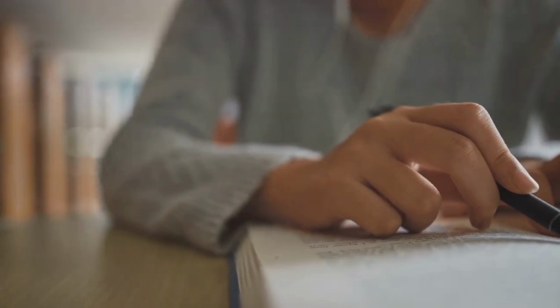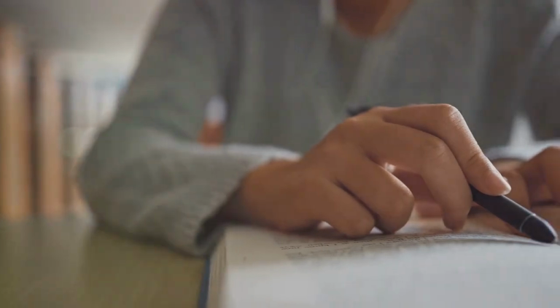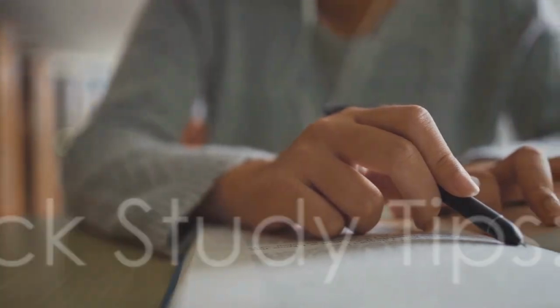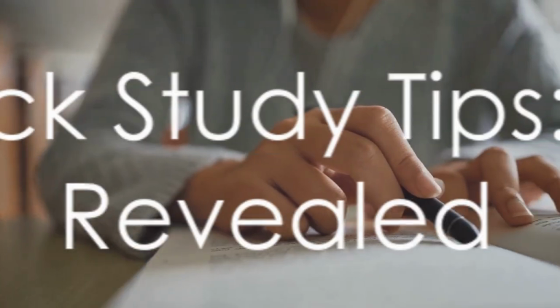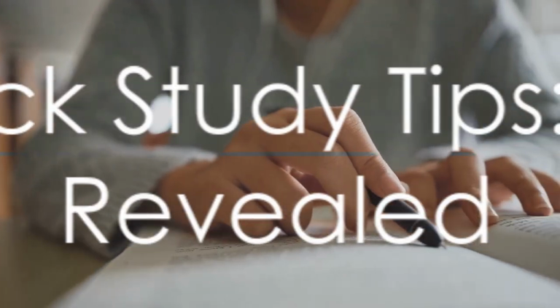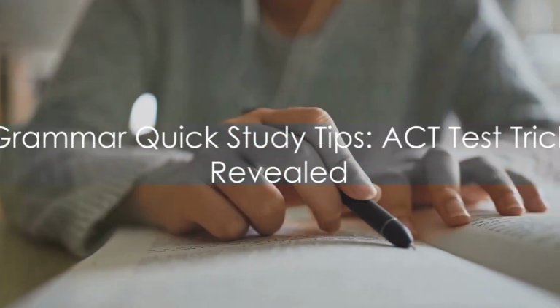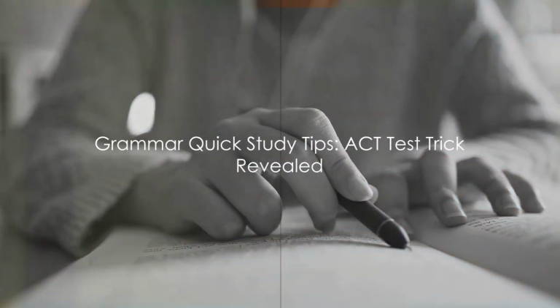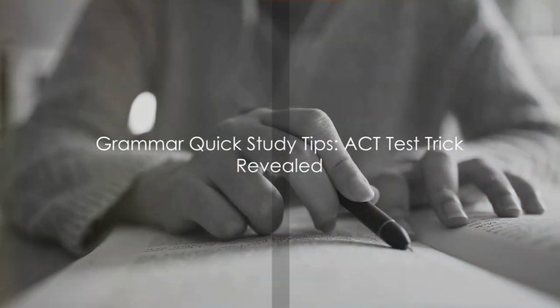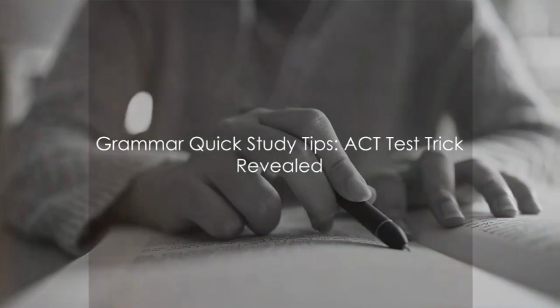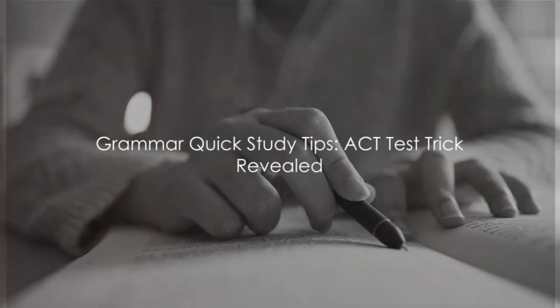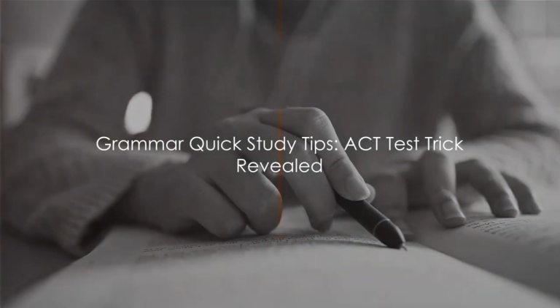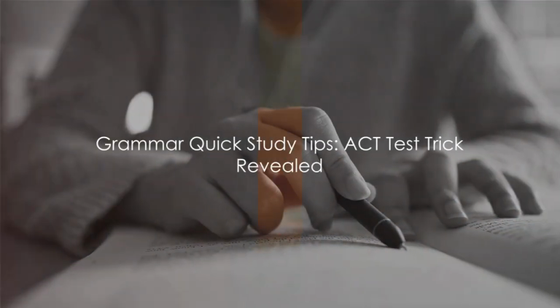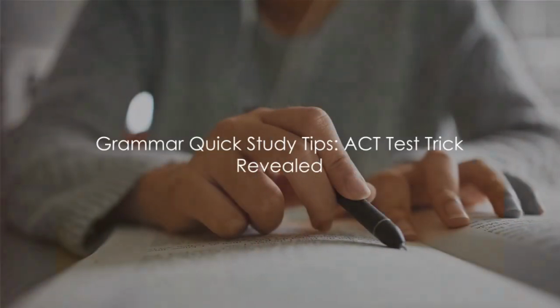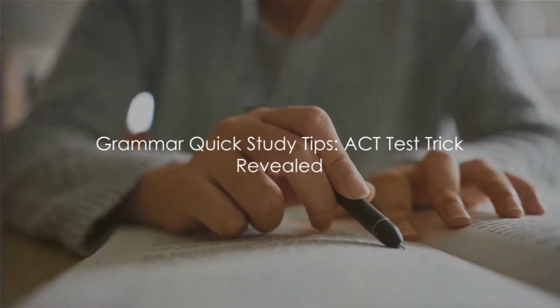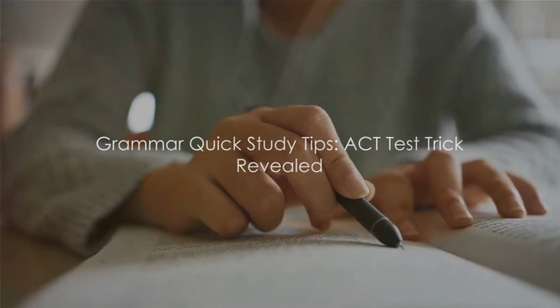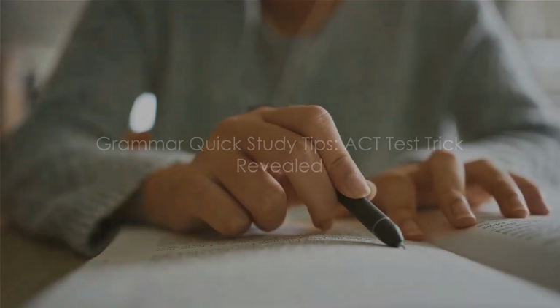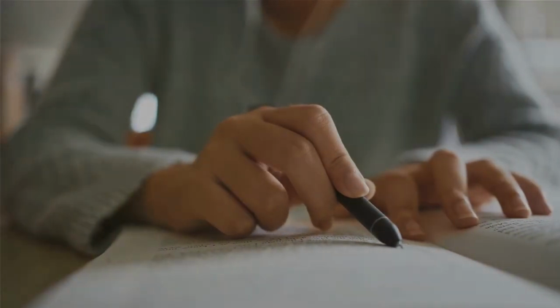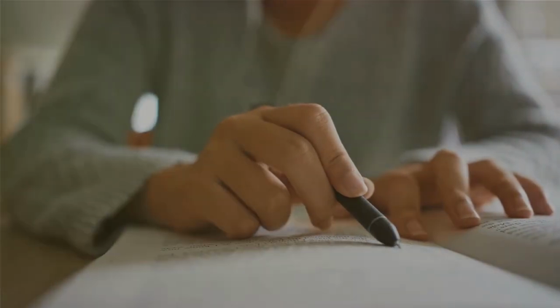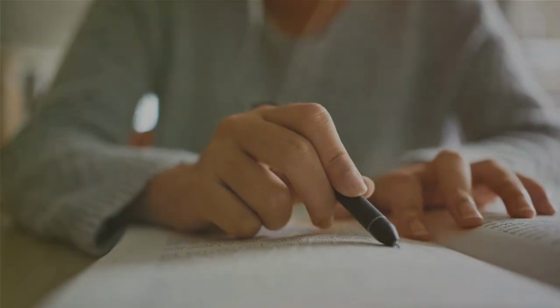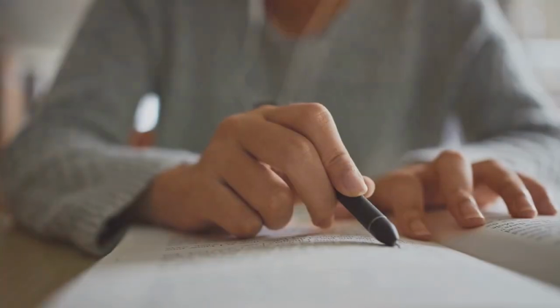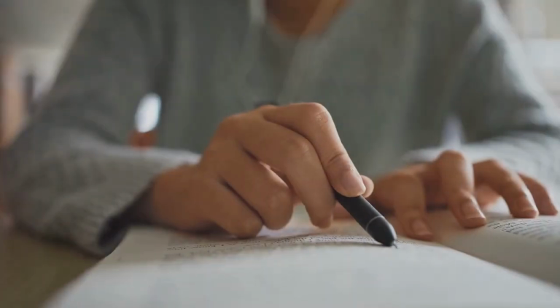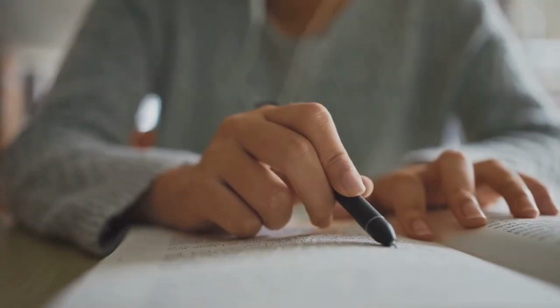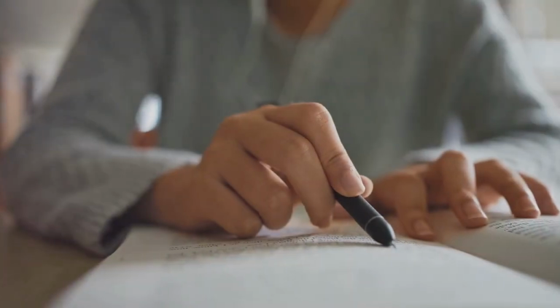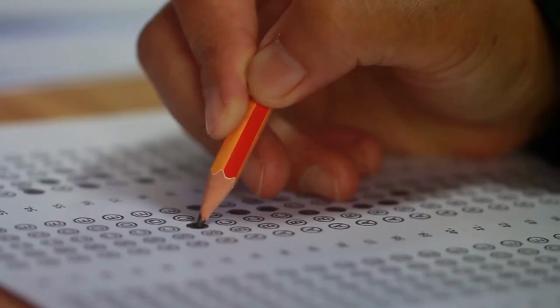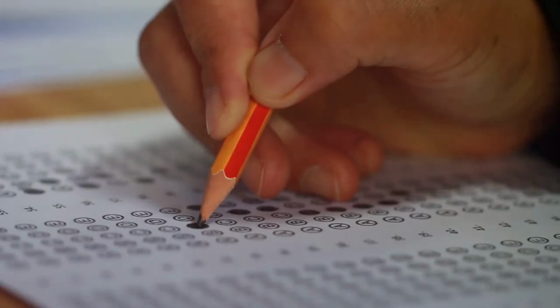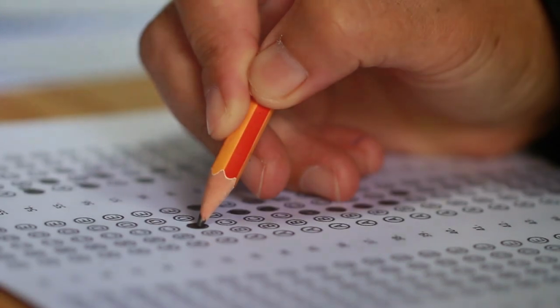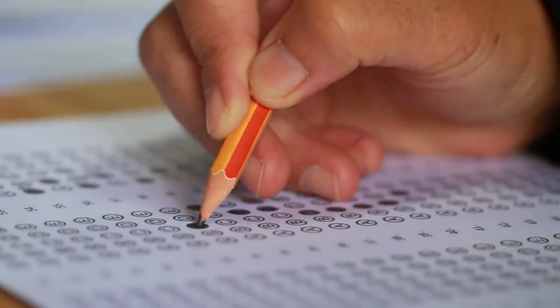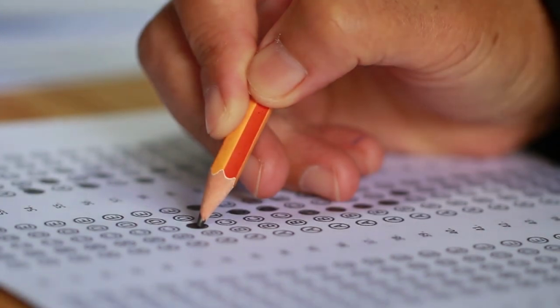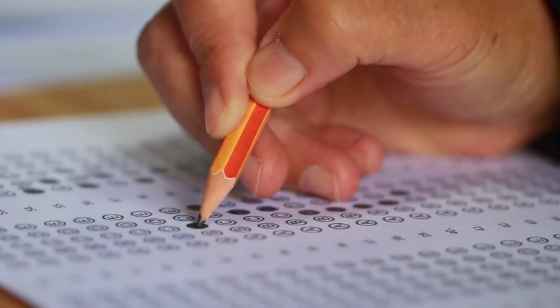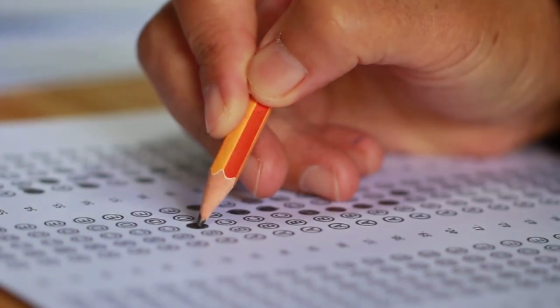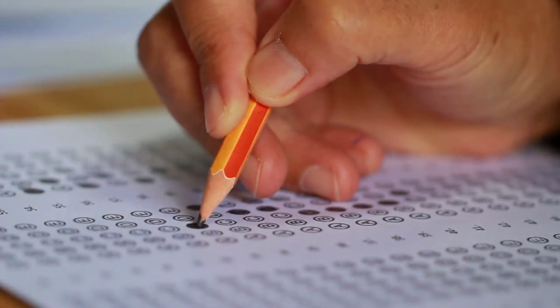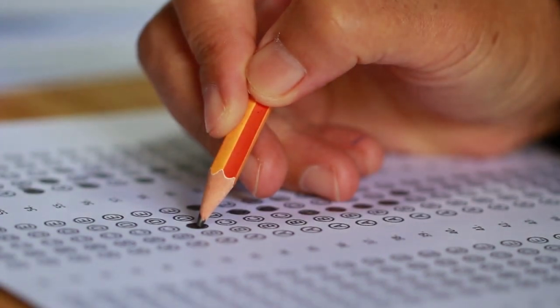Grammar can be tricky, but mastering it is essential, especially when preparing for the ACT. Here's a quick tip to help you out.